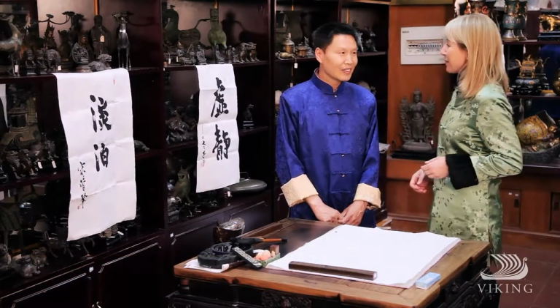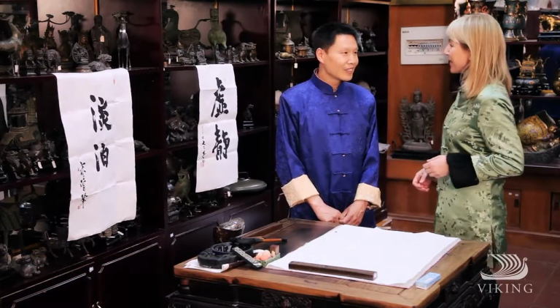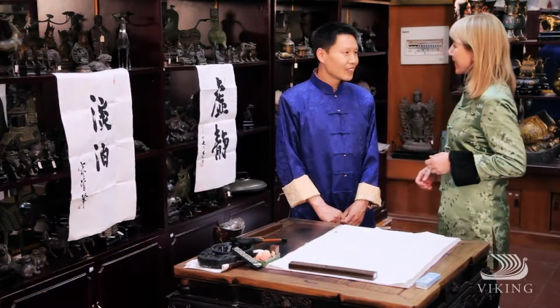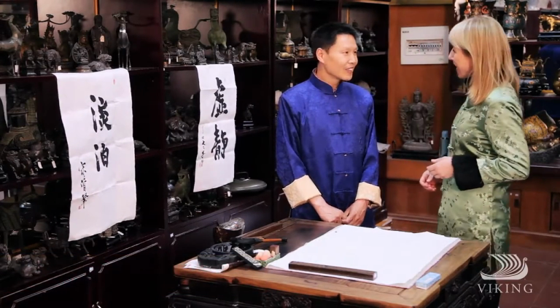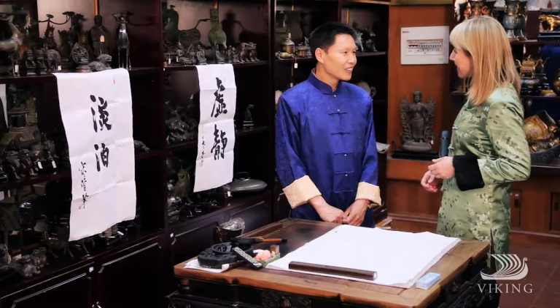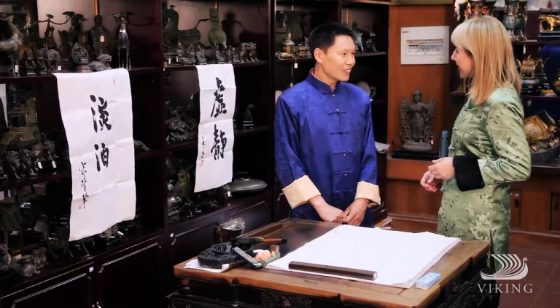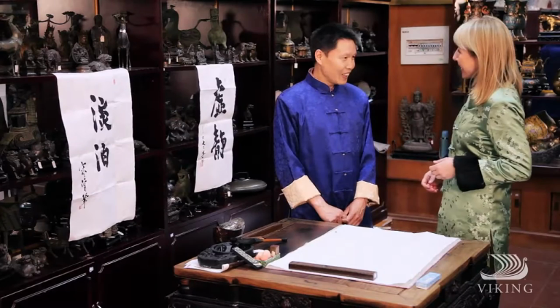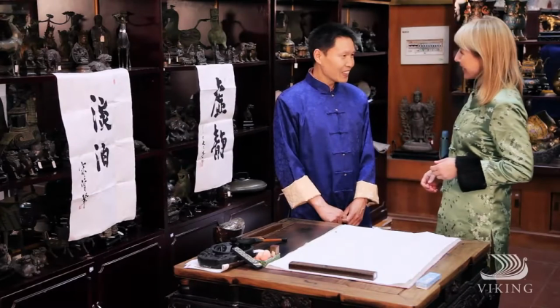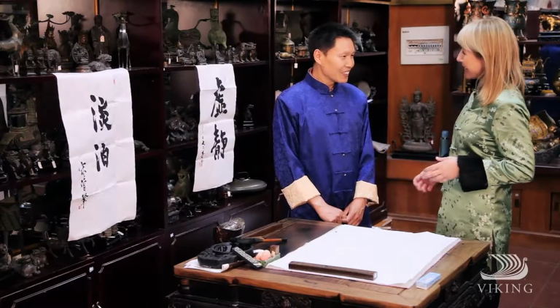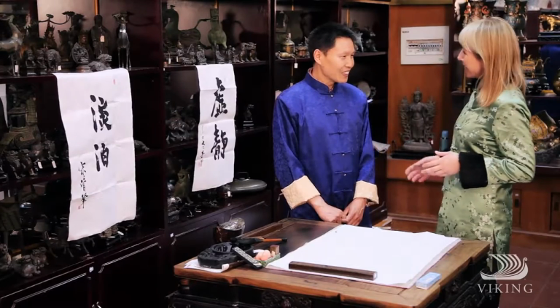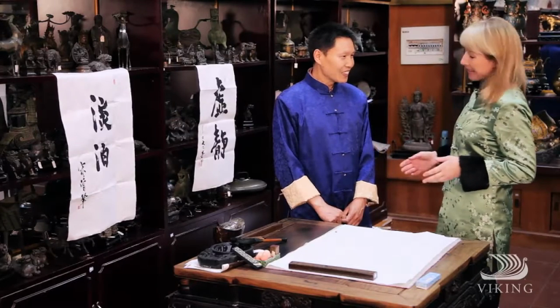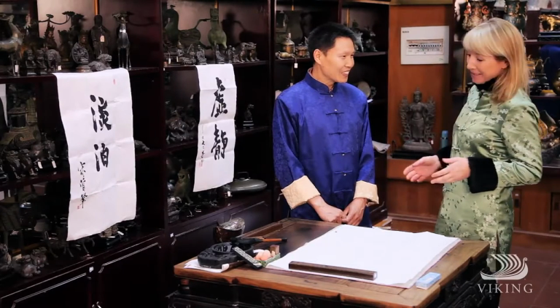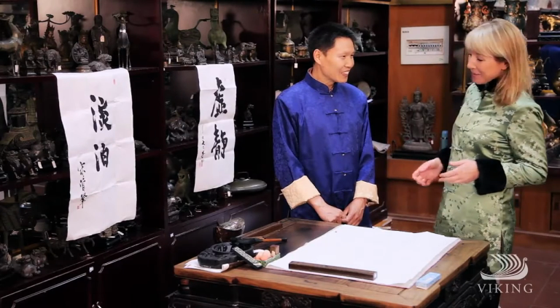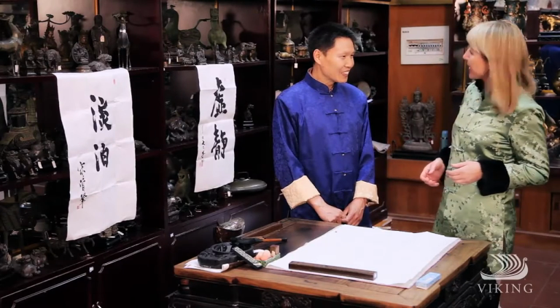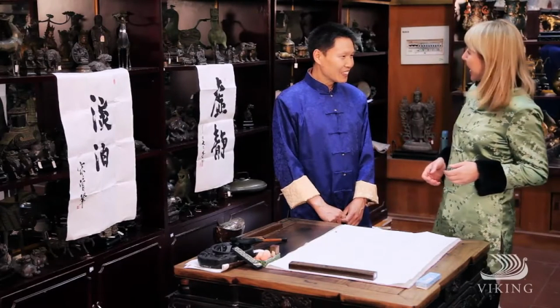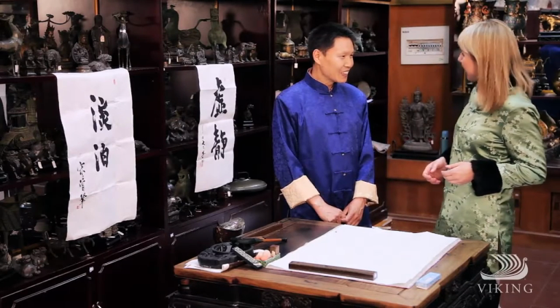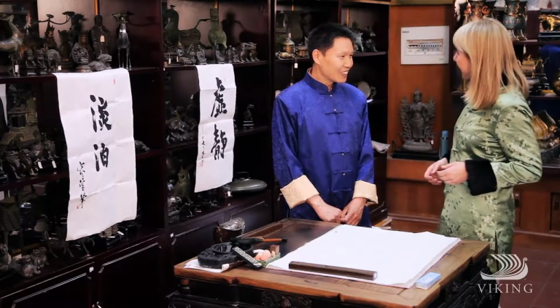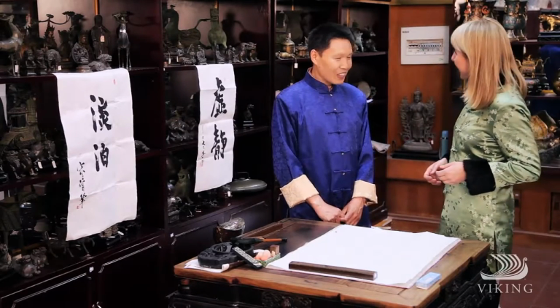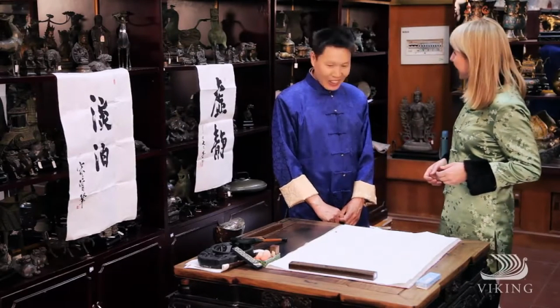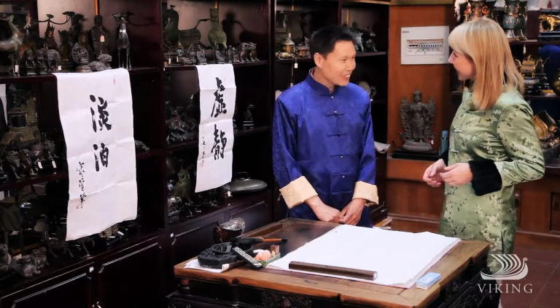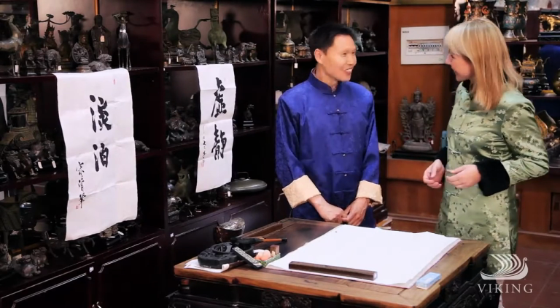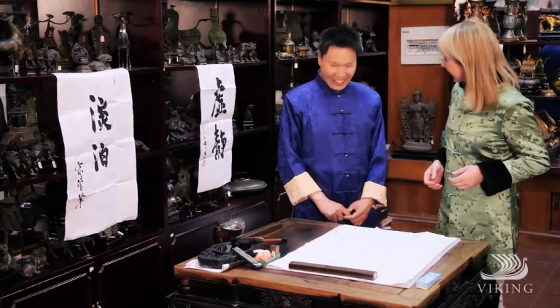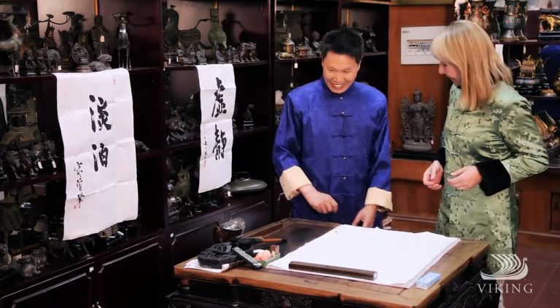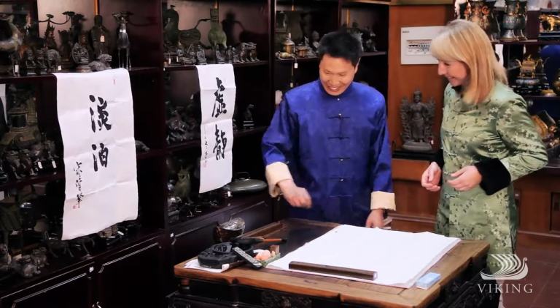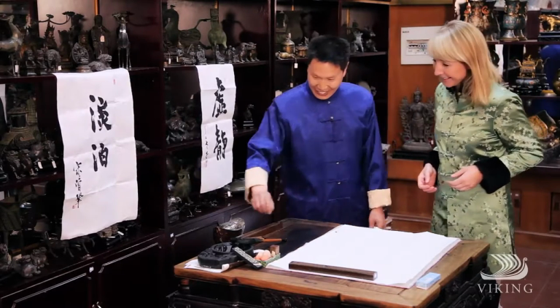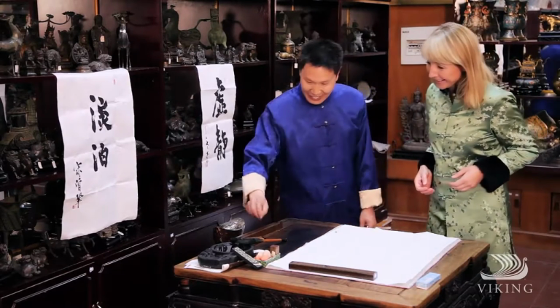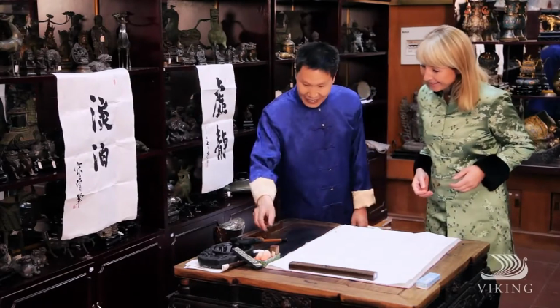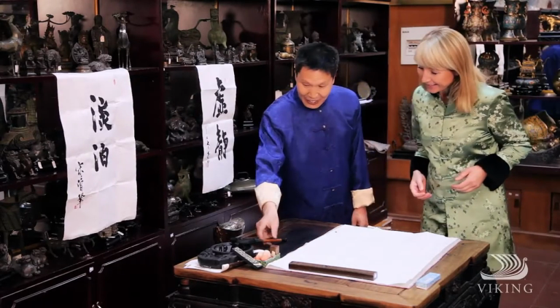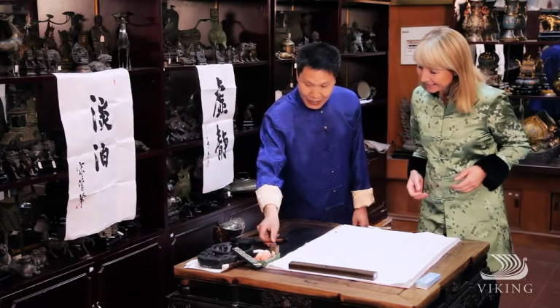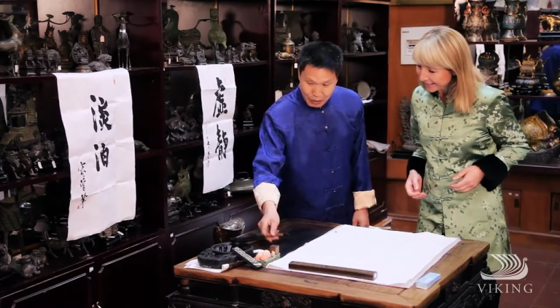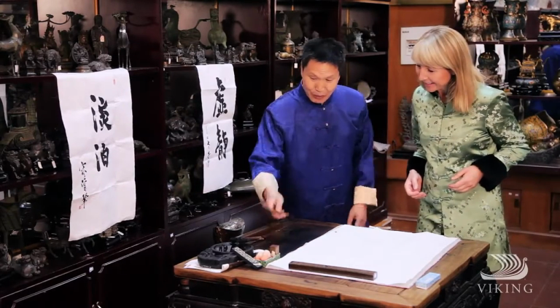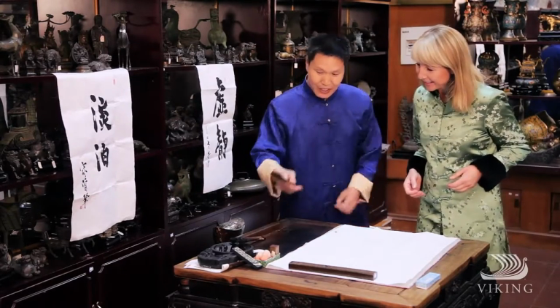Mr. Gao is going to teach me how. And this is the brush.